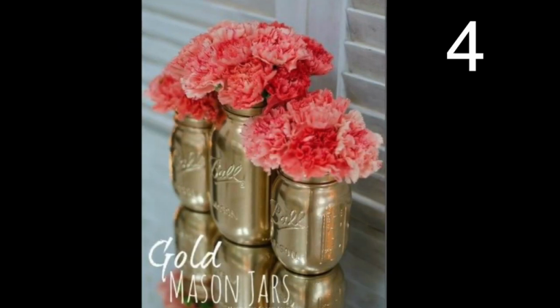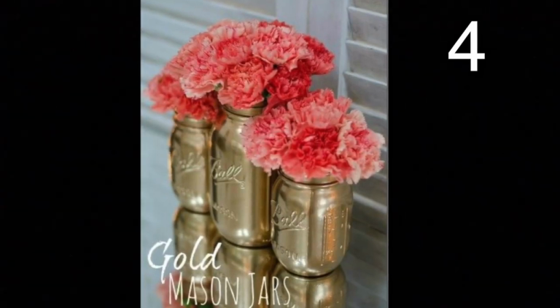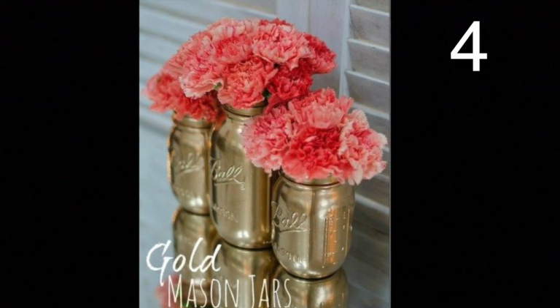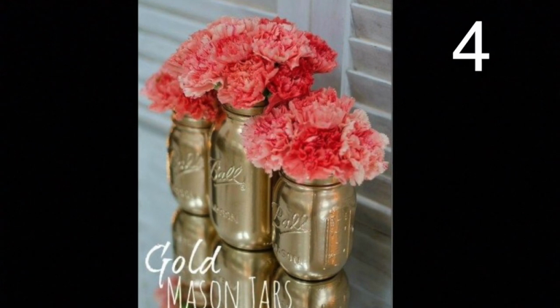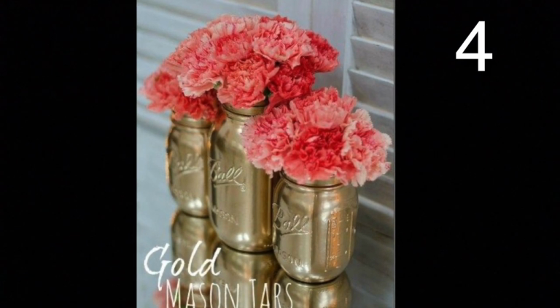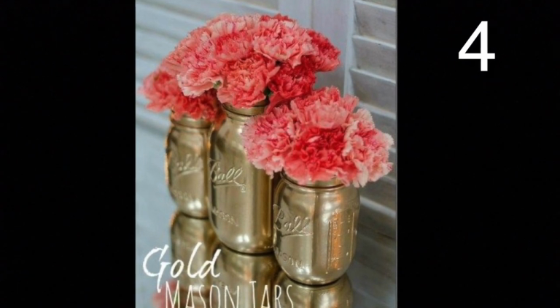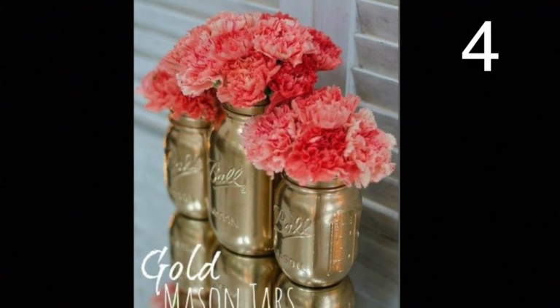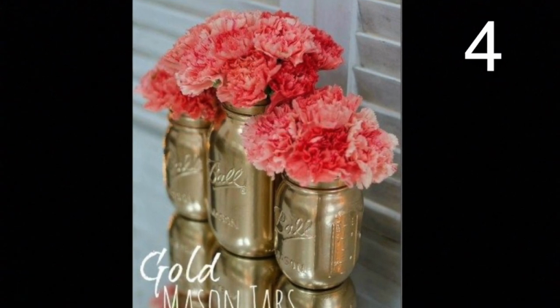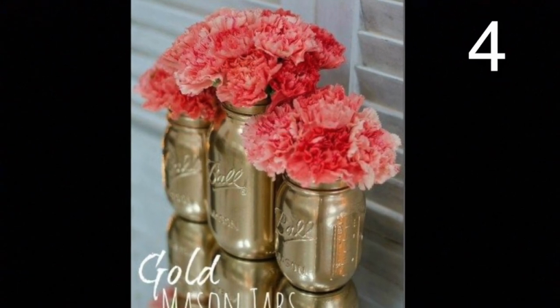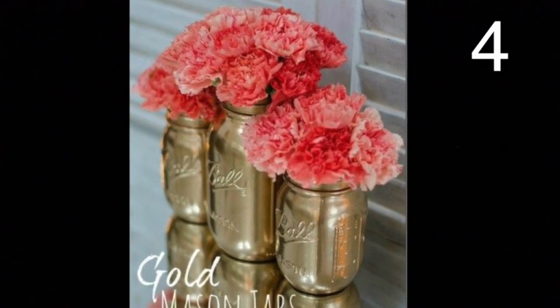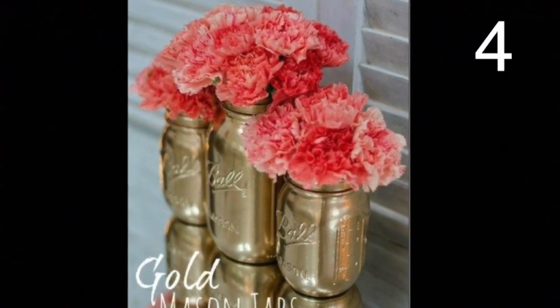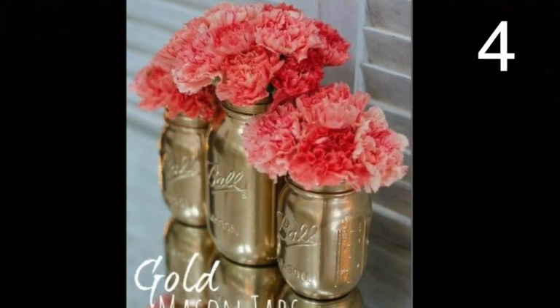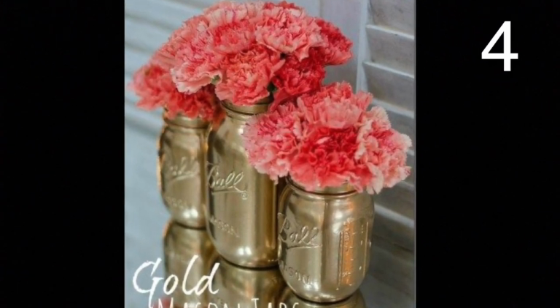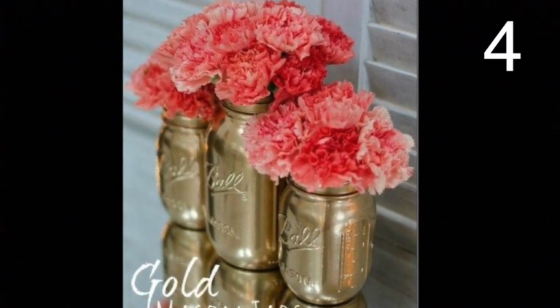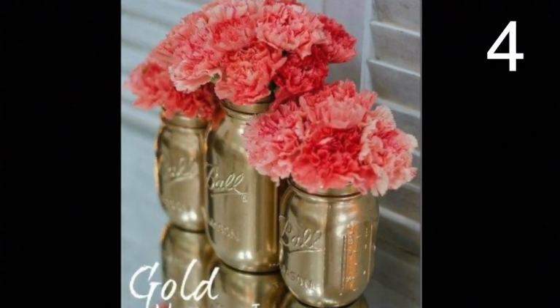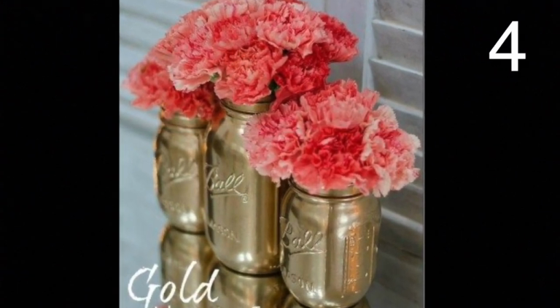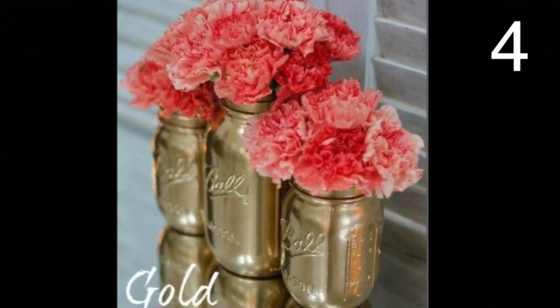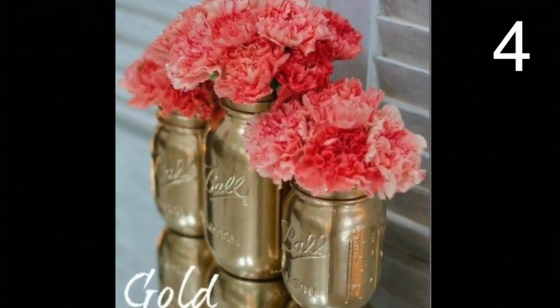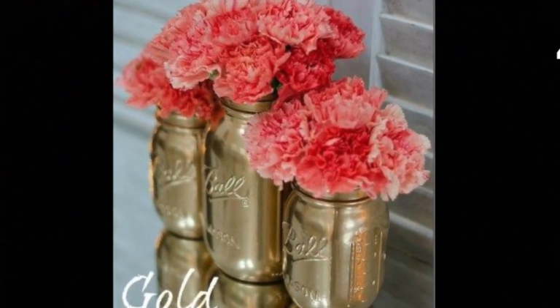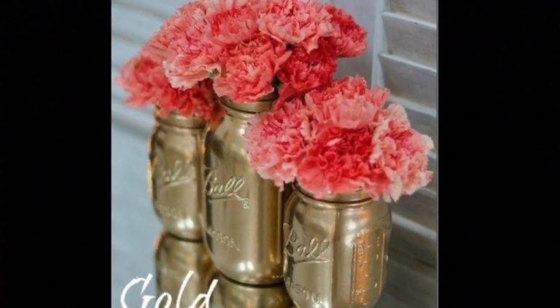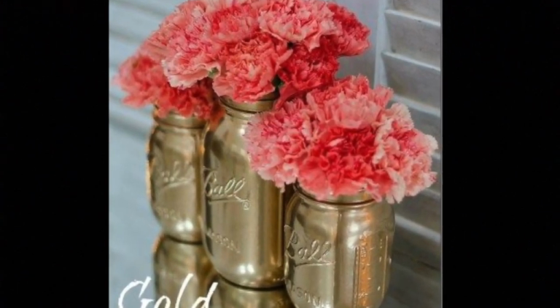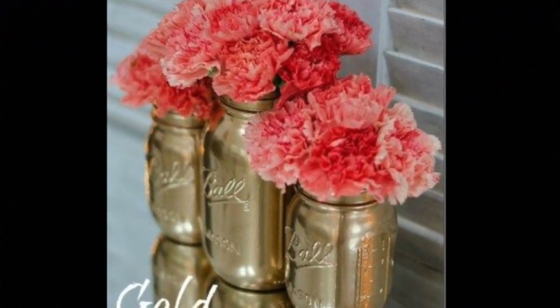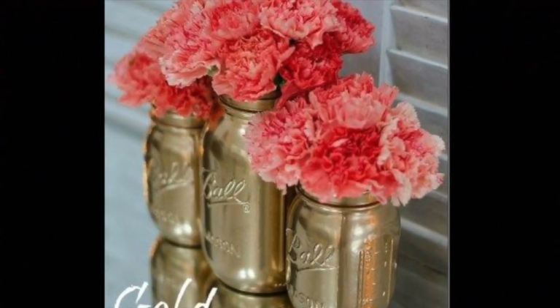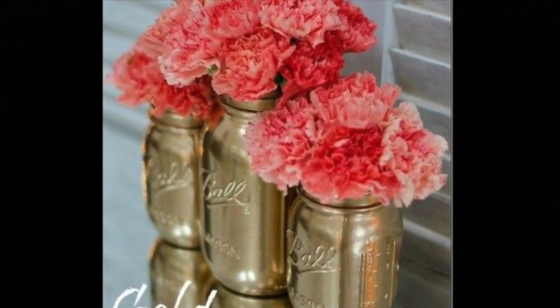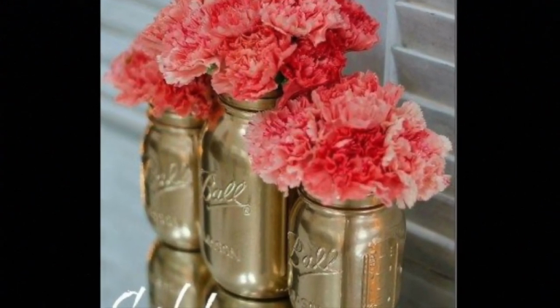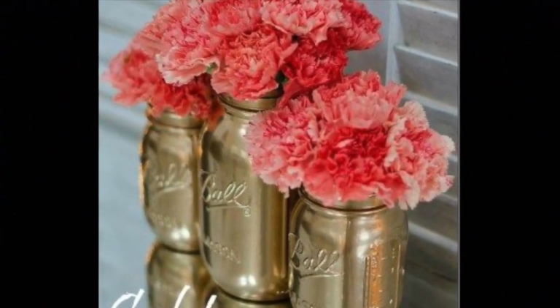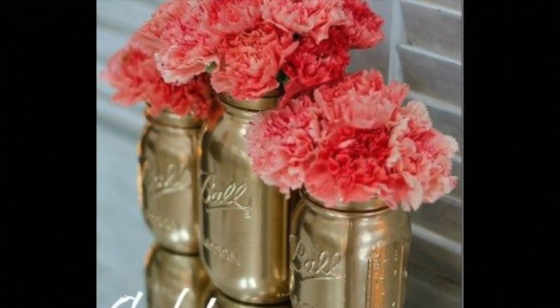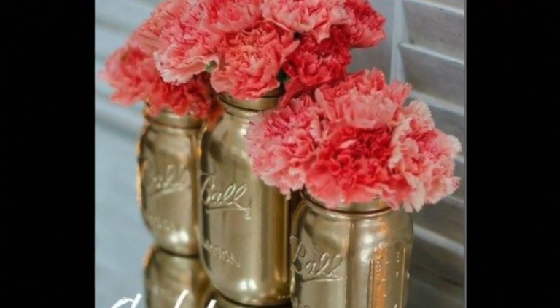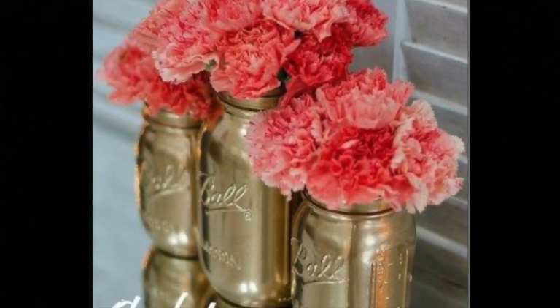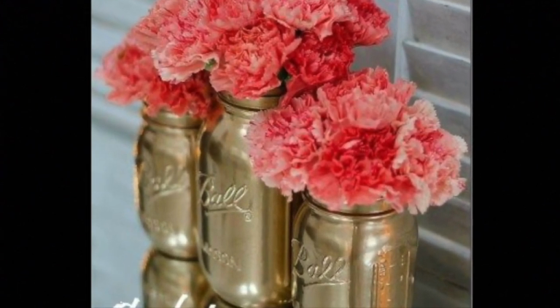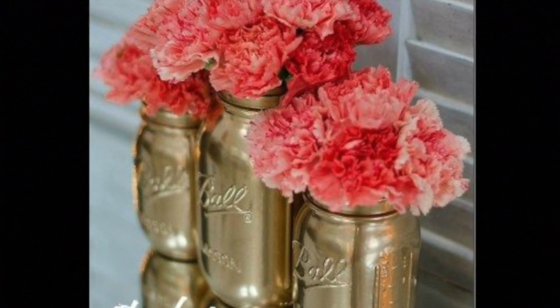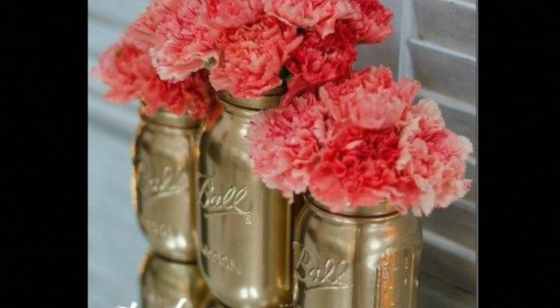This is really simple to make. Simply take 3 mason jars, spray paint them gold and add your favorite flowers.